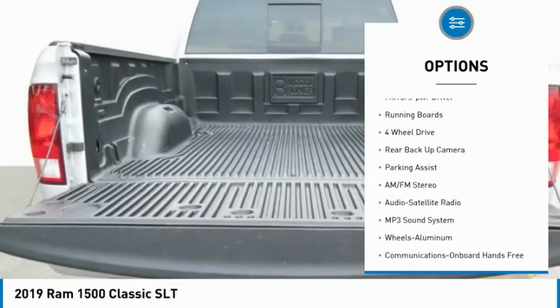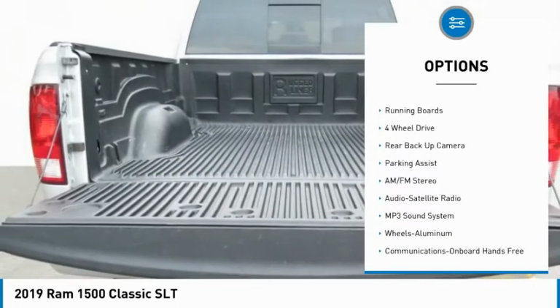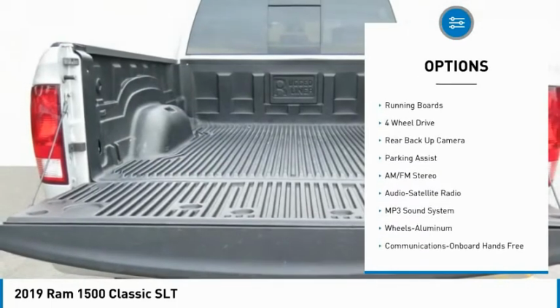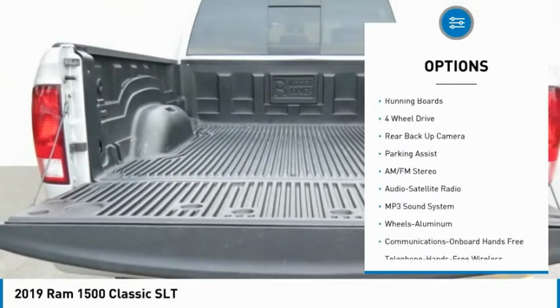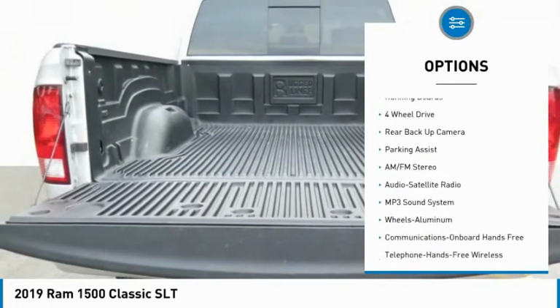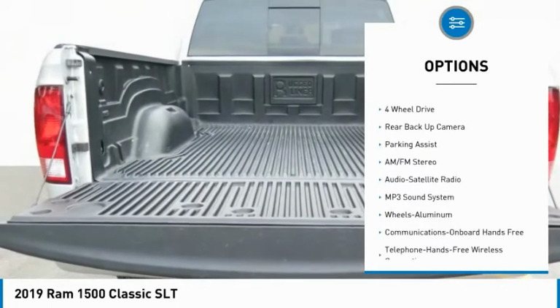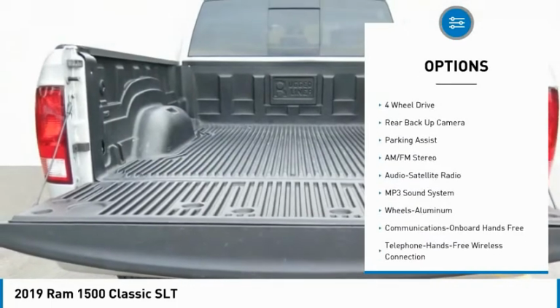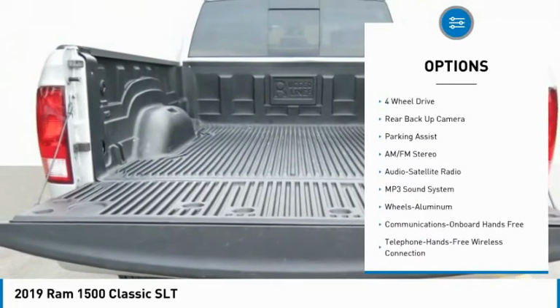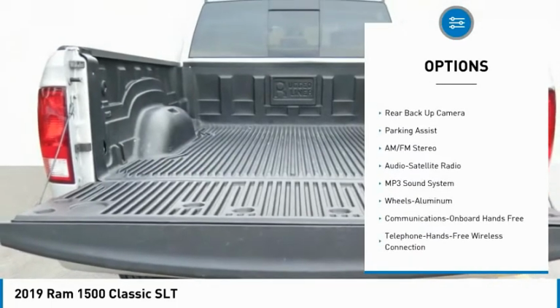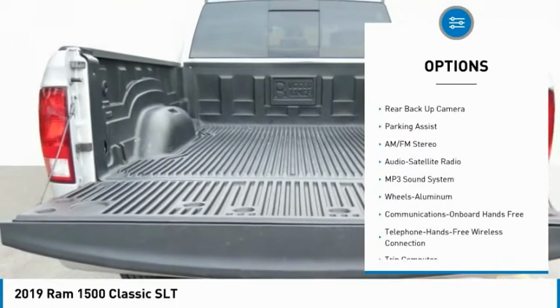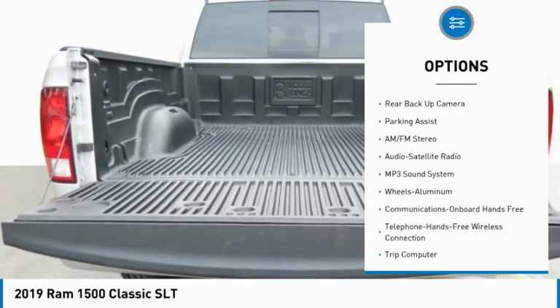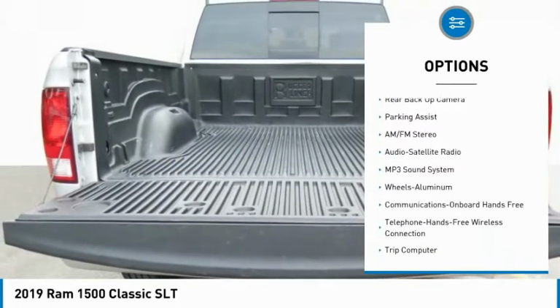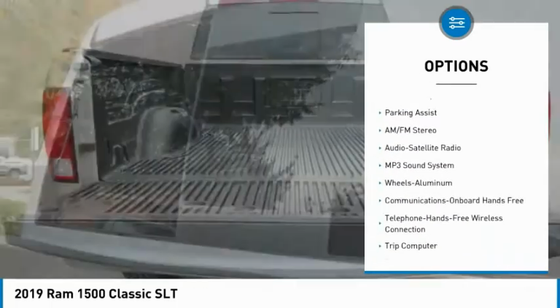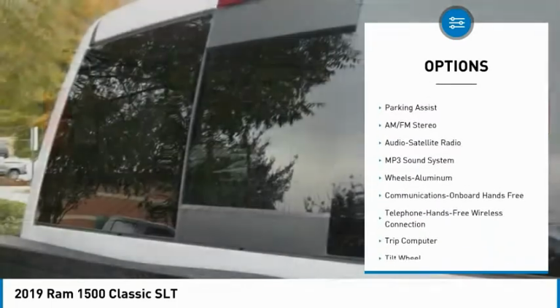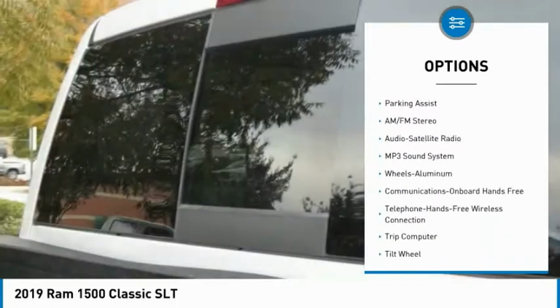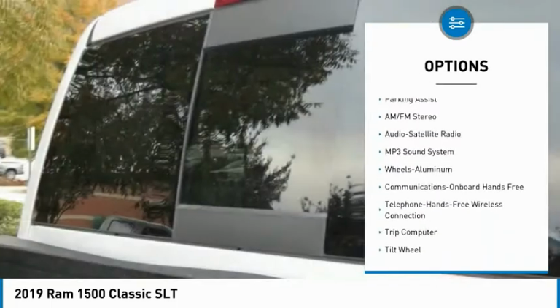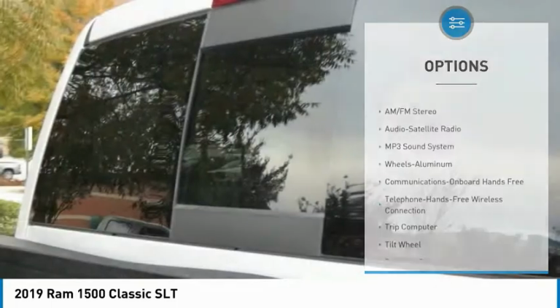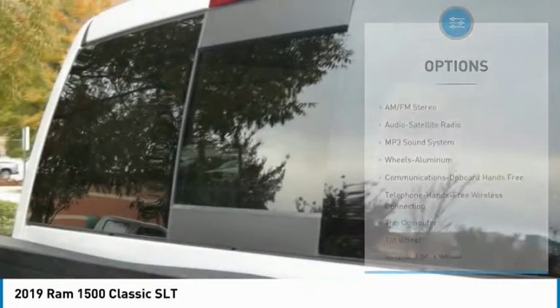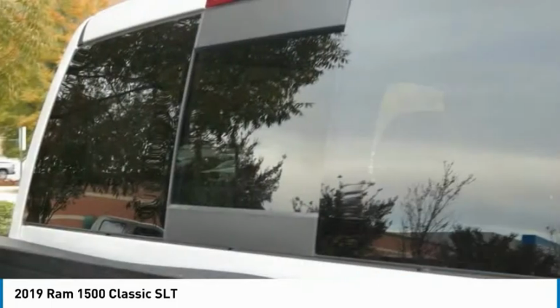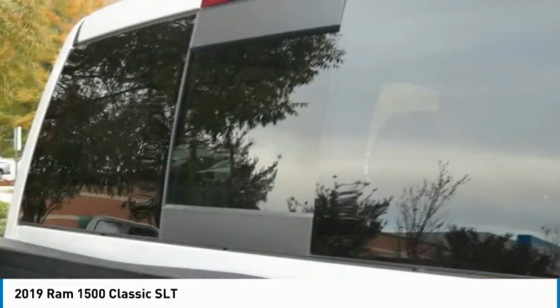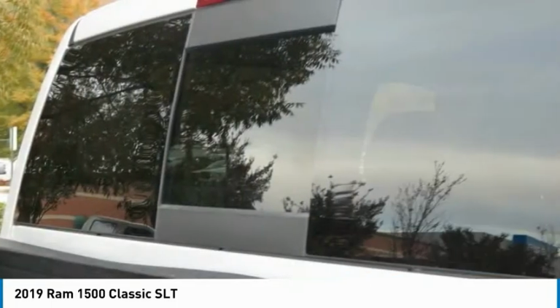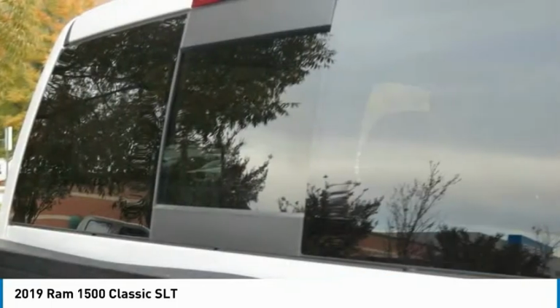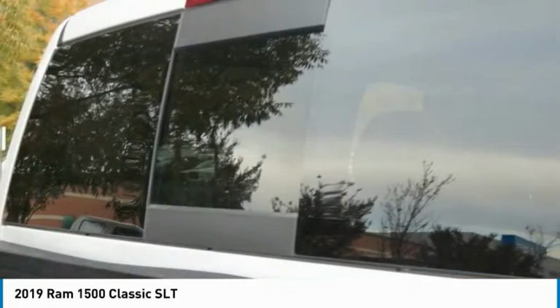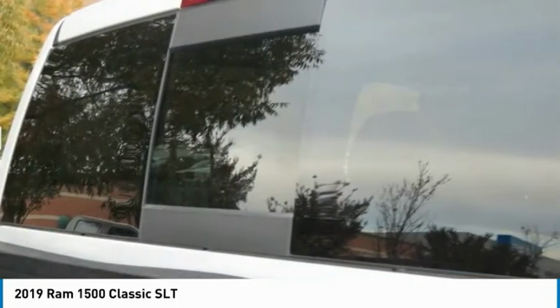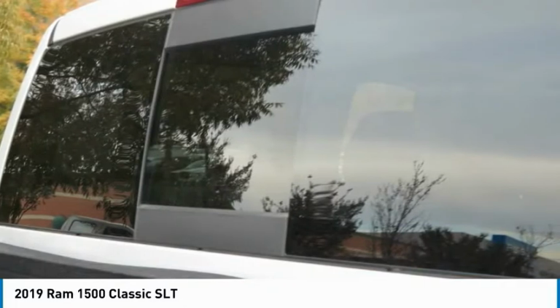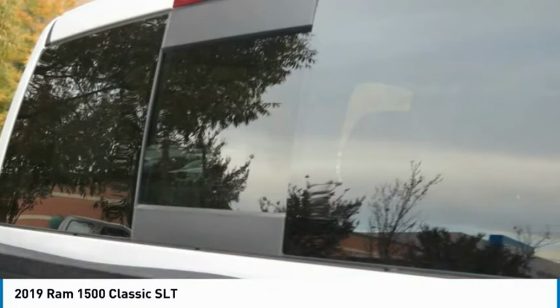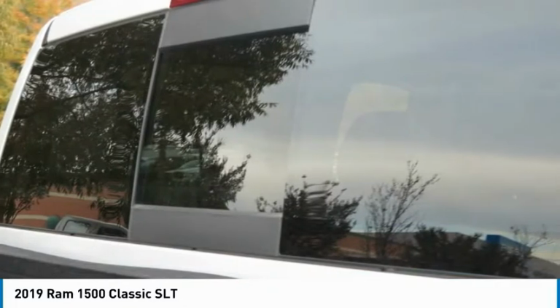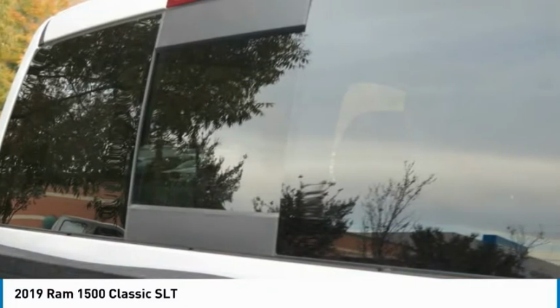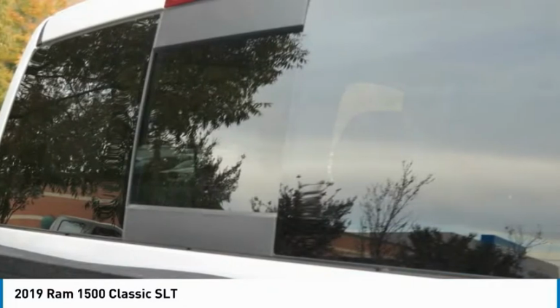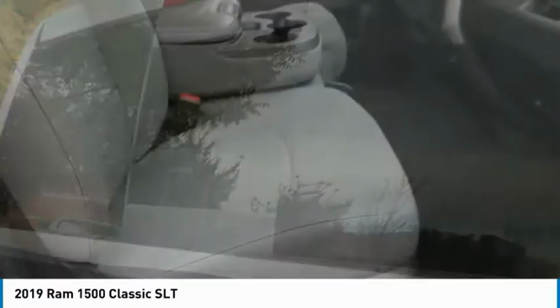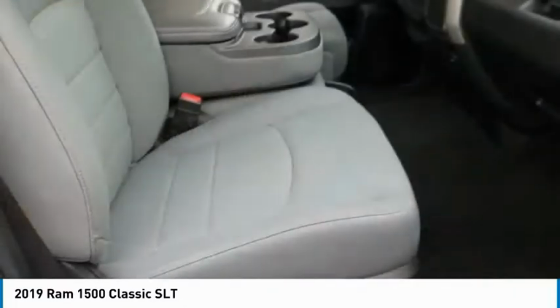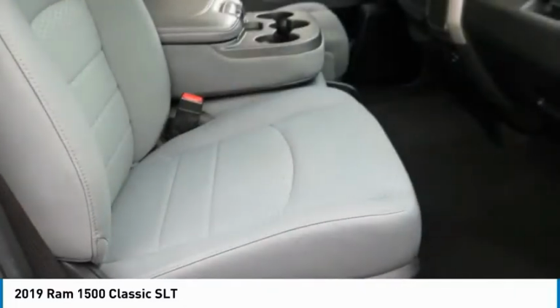Traction control, remote keyless entry, fog lights, mirror memory, running boards.